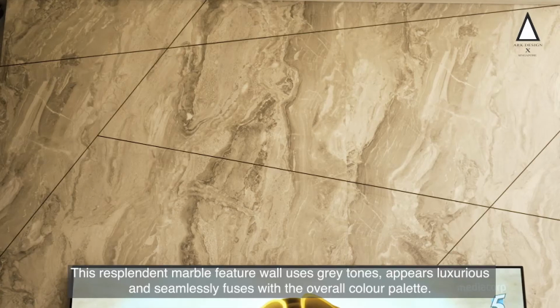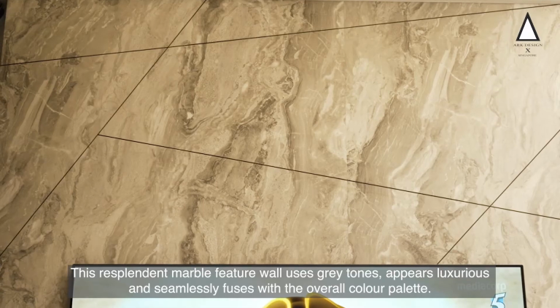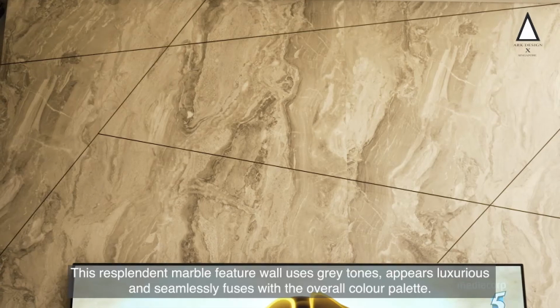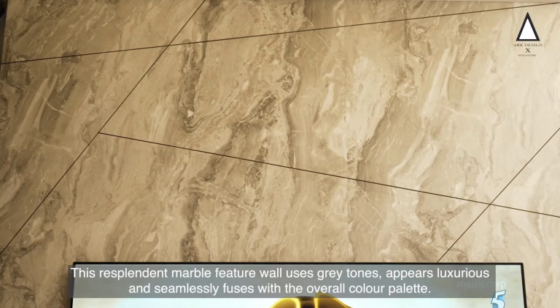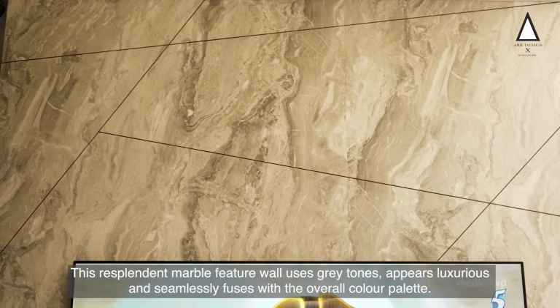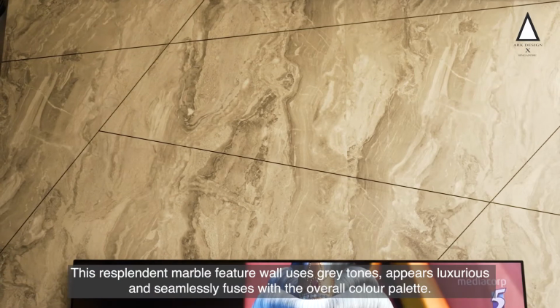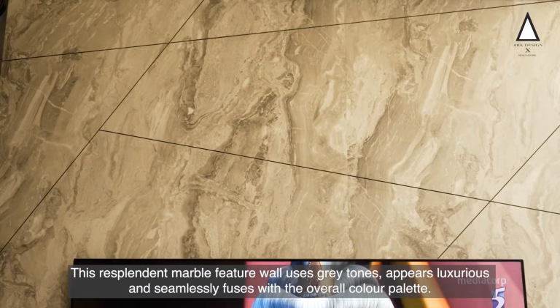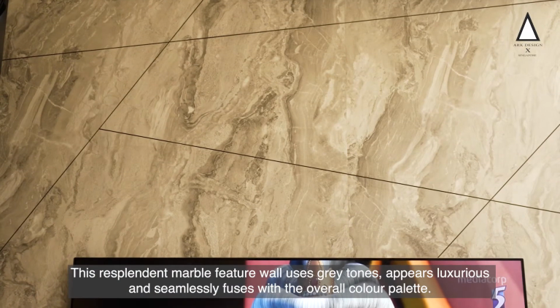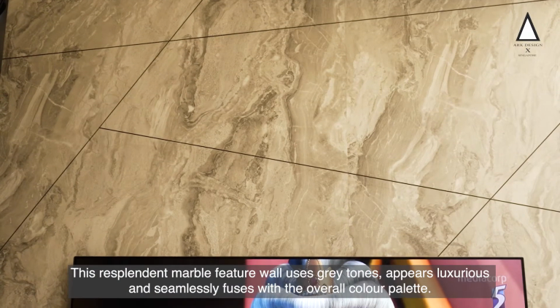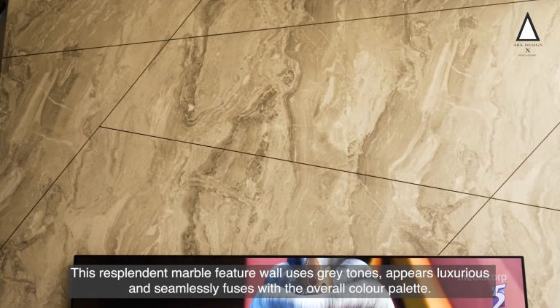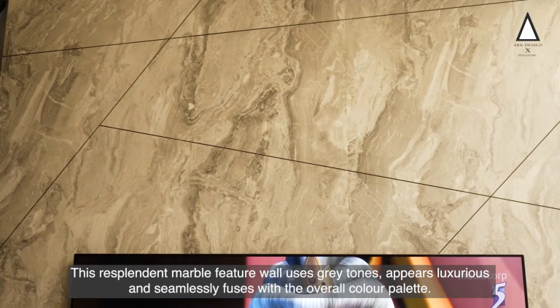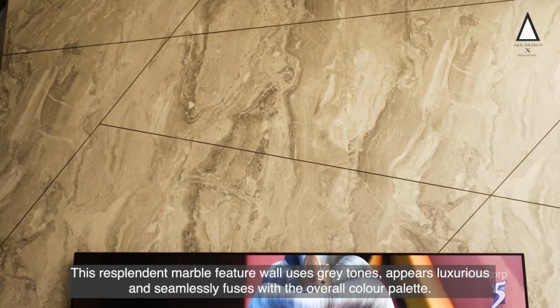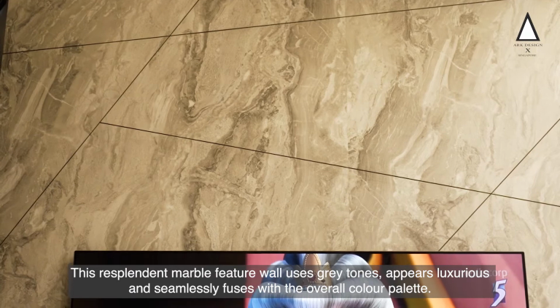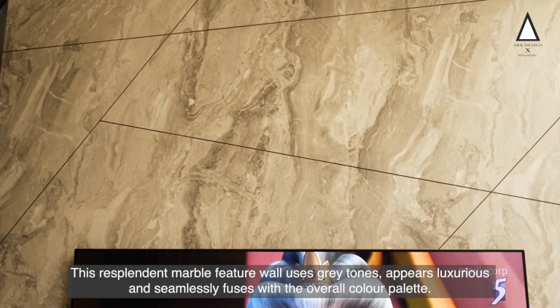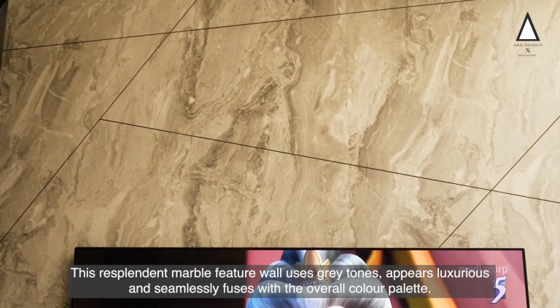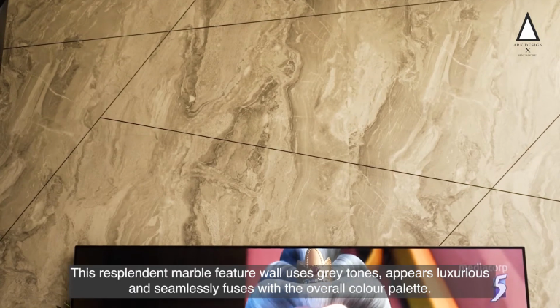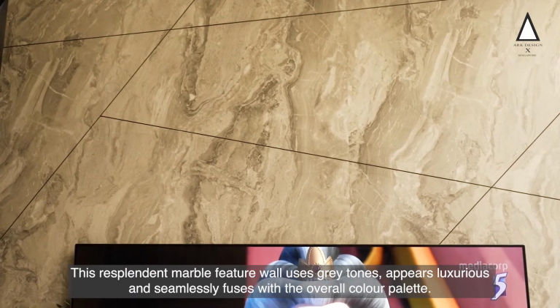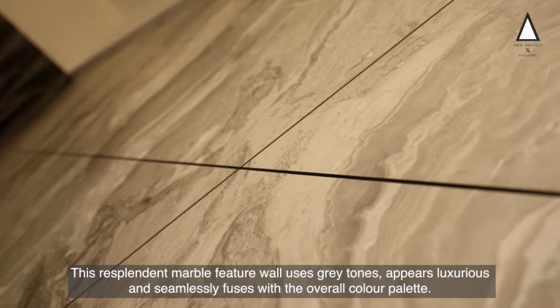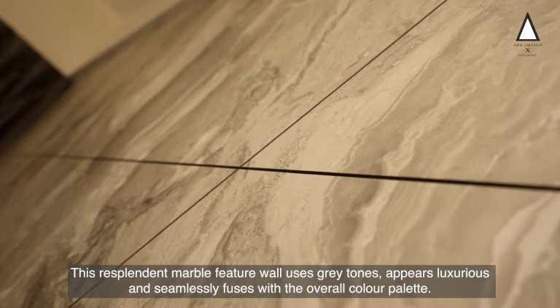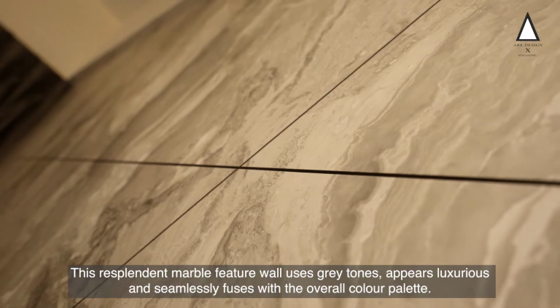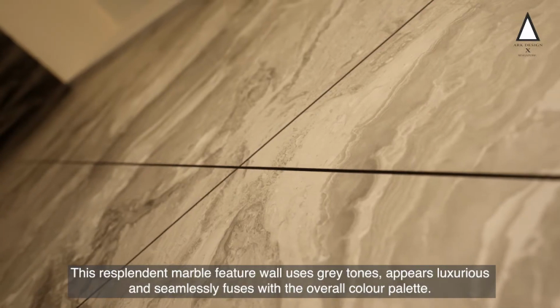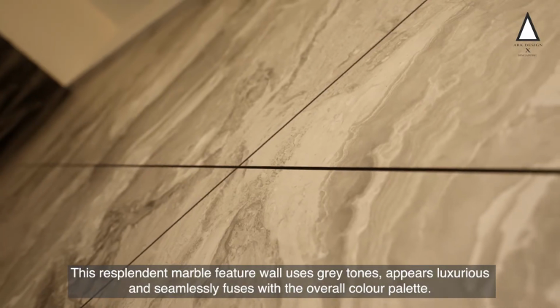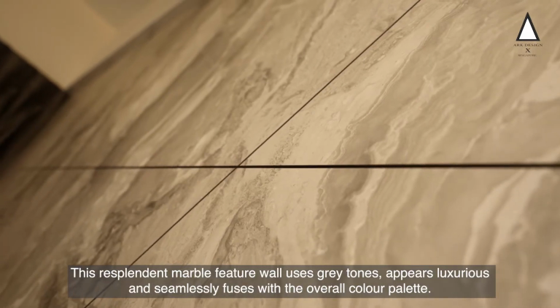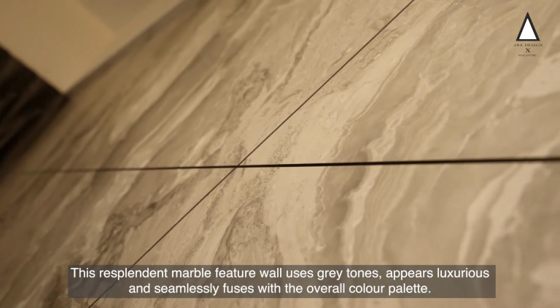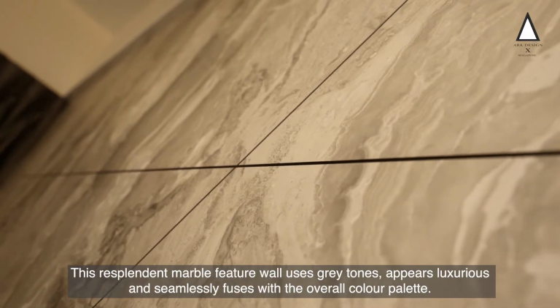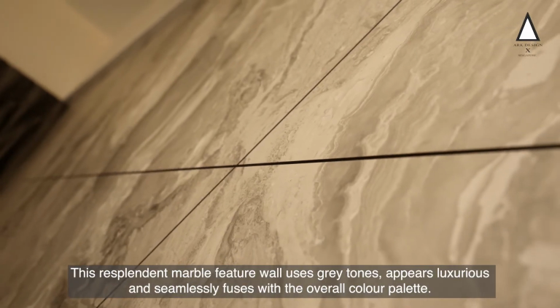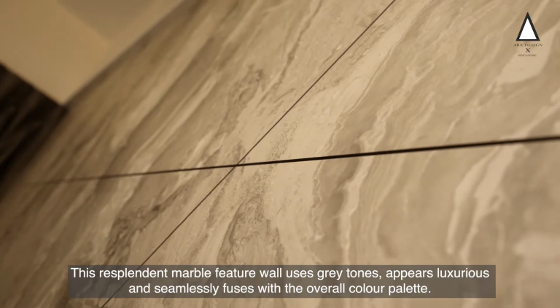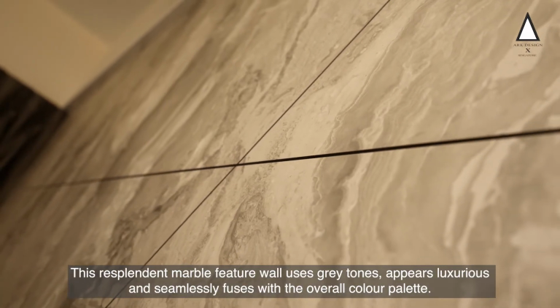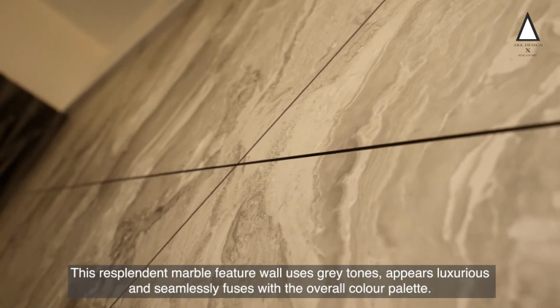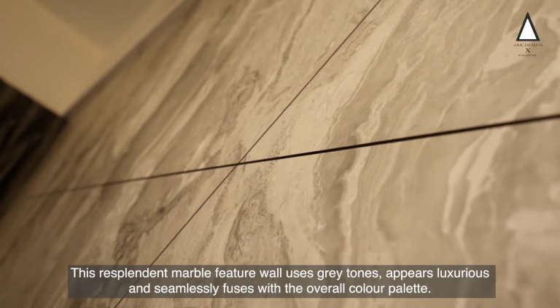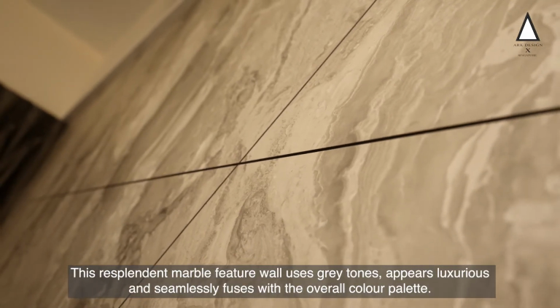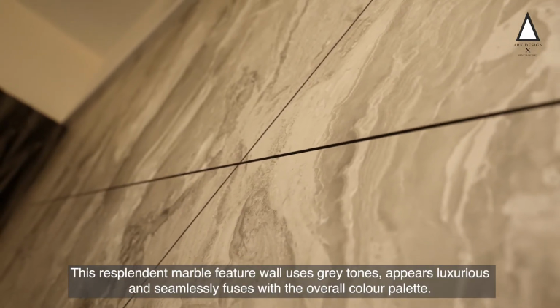This resplendent marble feature wall uses grey tones — luxurious and seamlessly fusing with the overall colour palette.